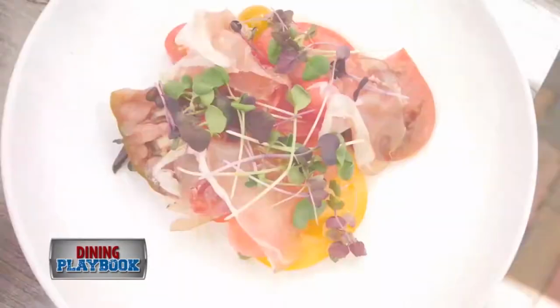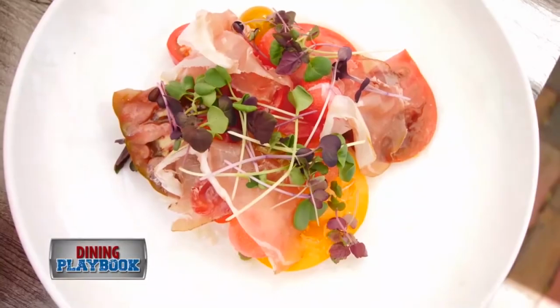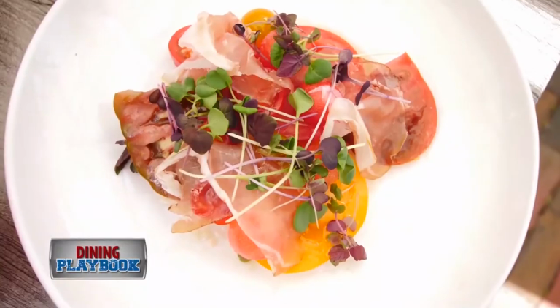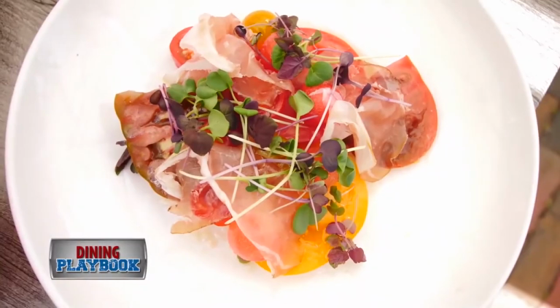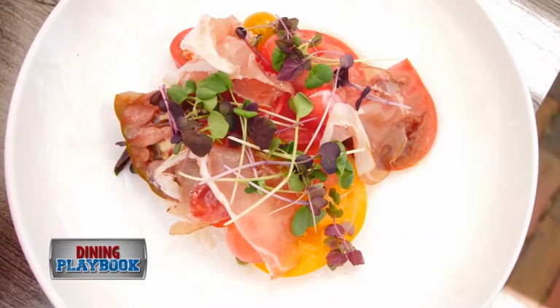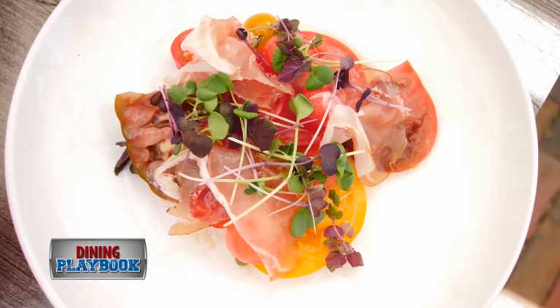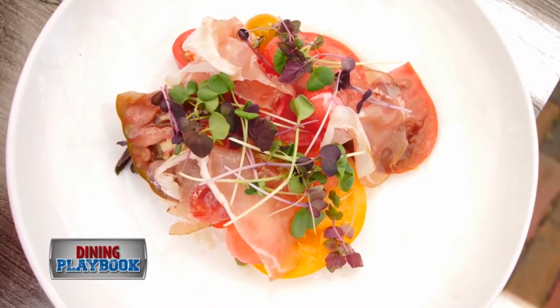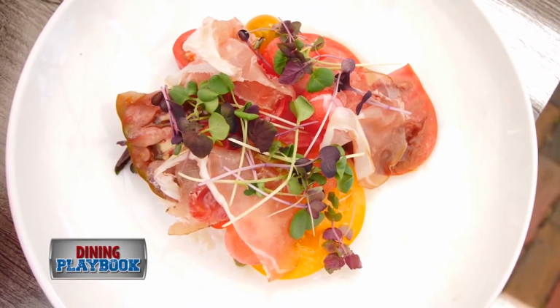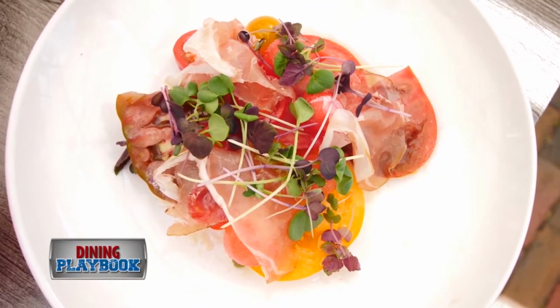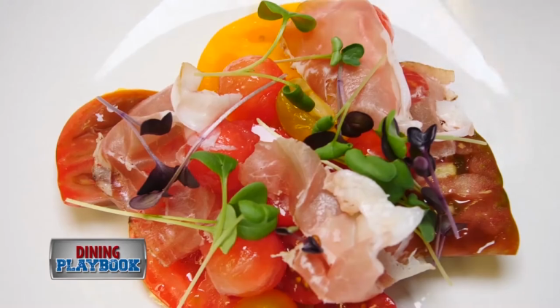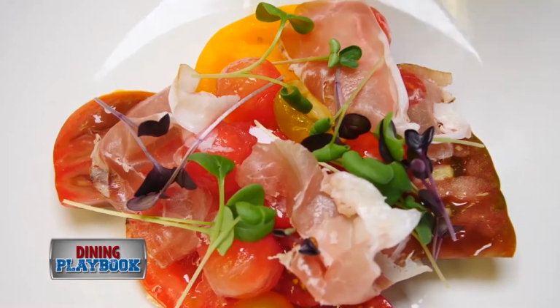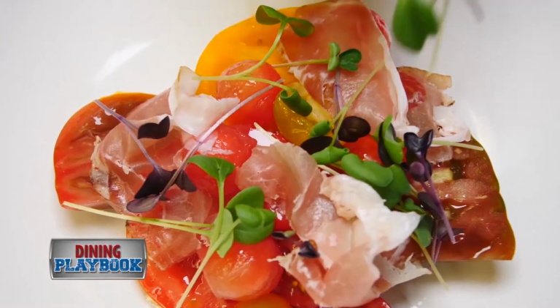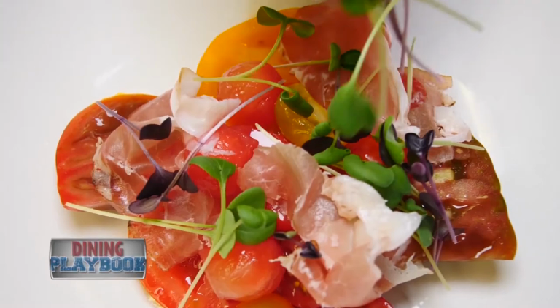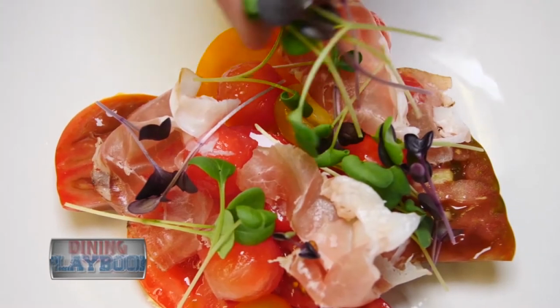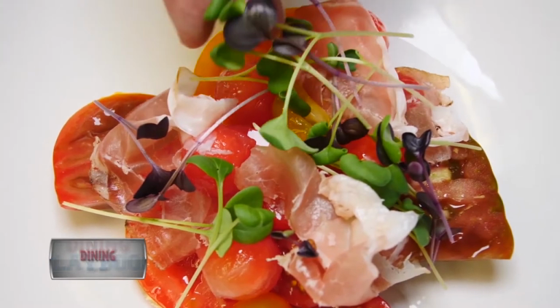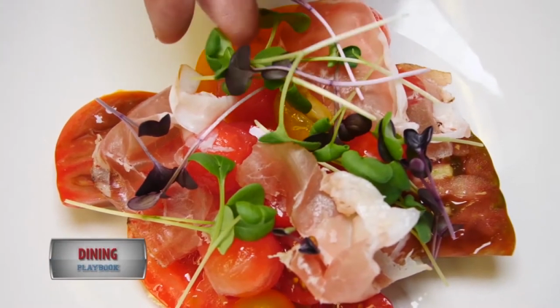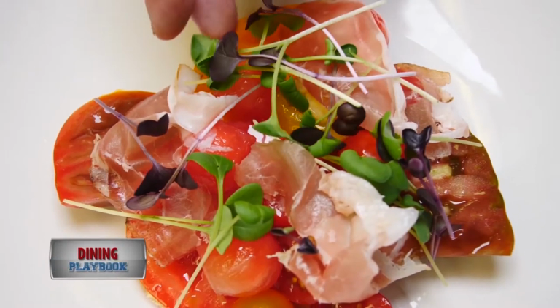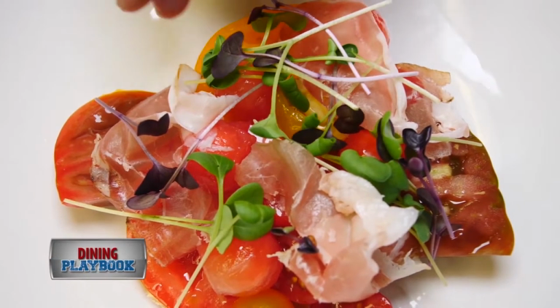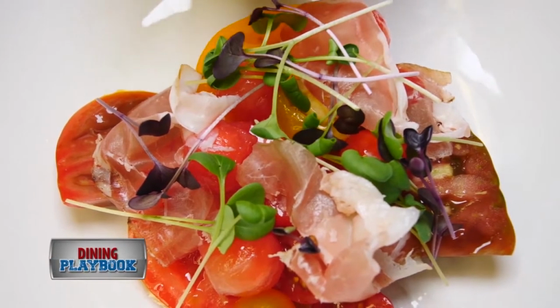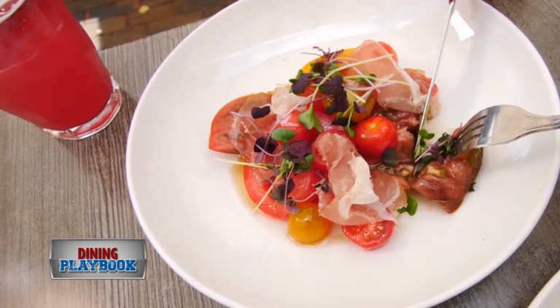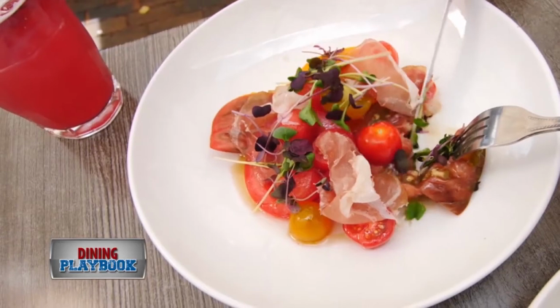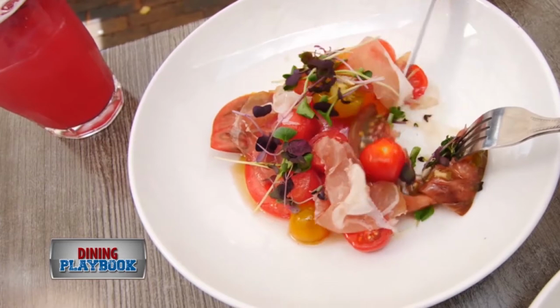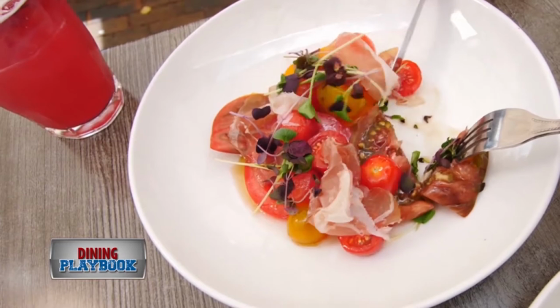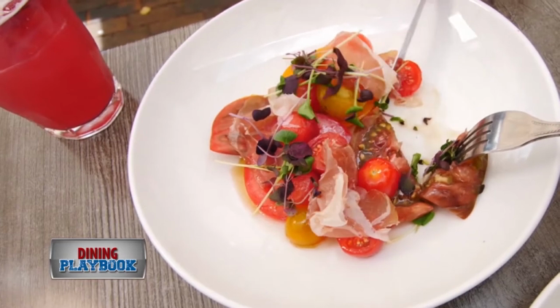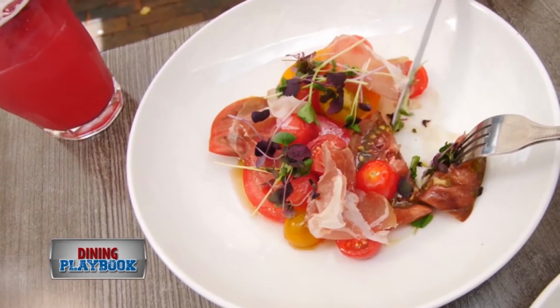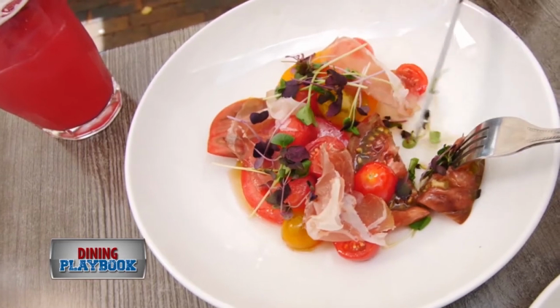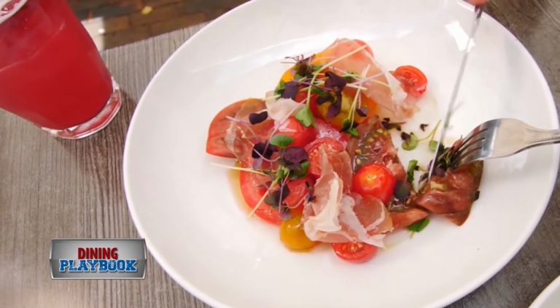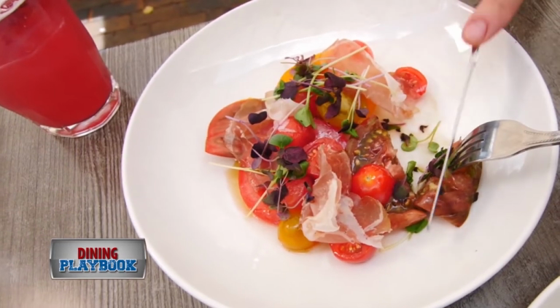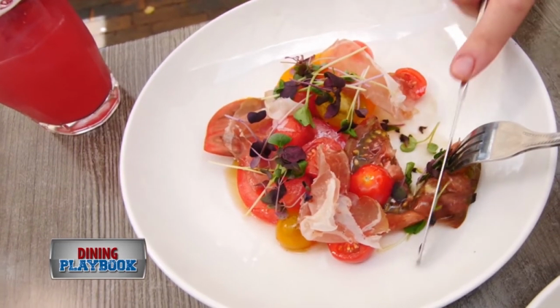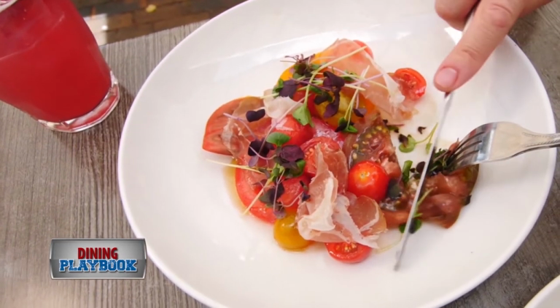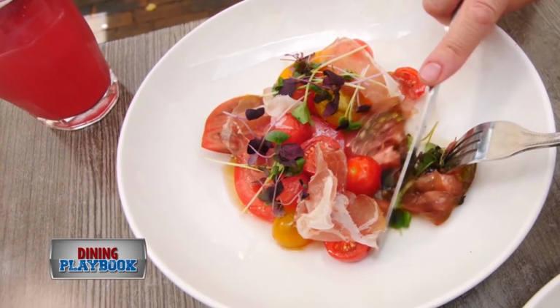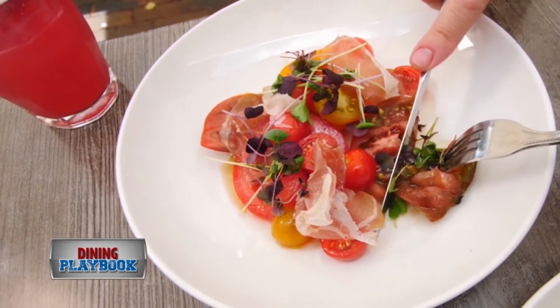This is our heirloom tomato salad, with some beautiful microgreens, watermelon, purple shiso, and radish cream.